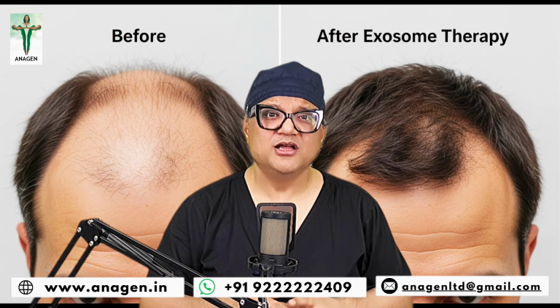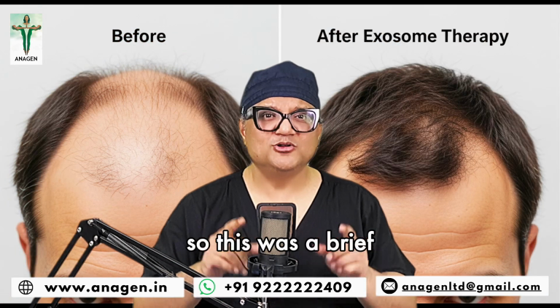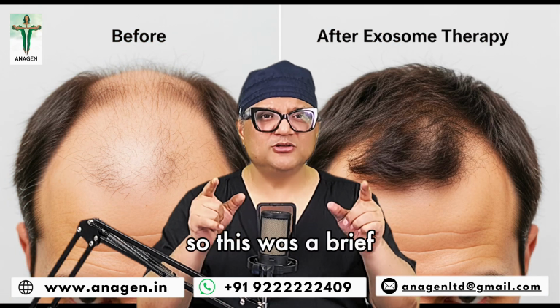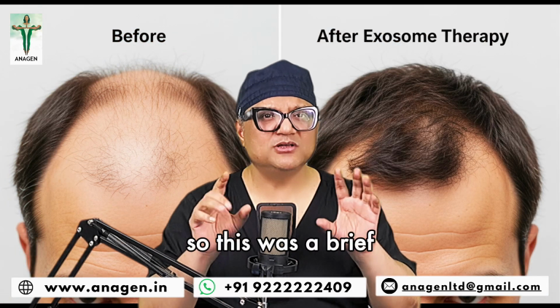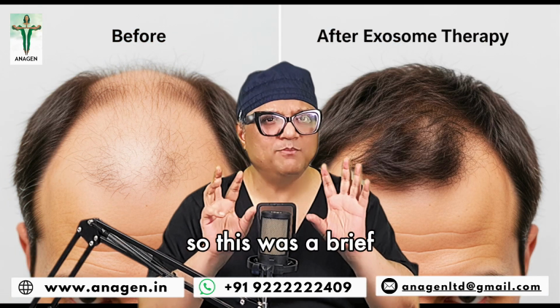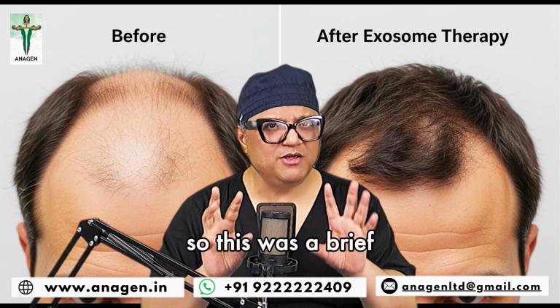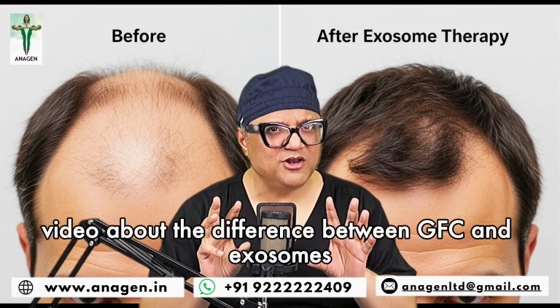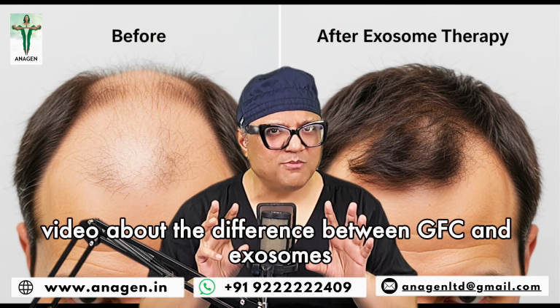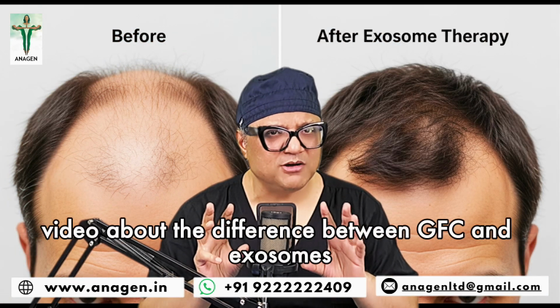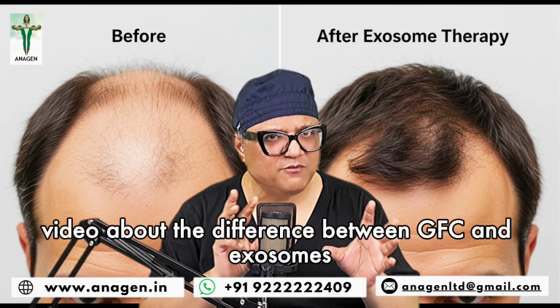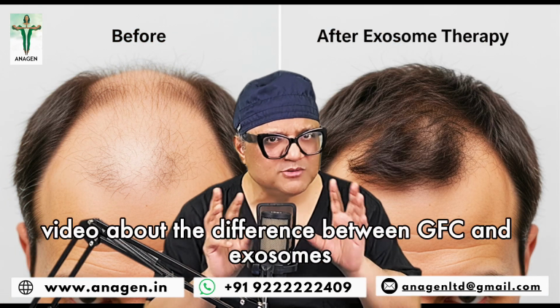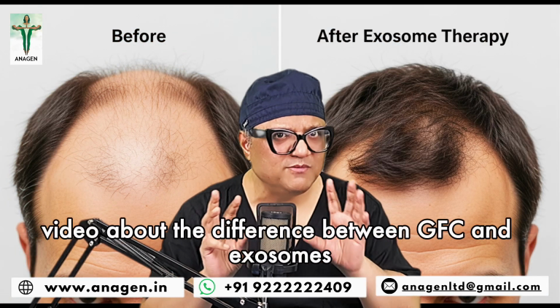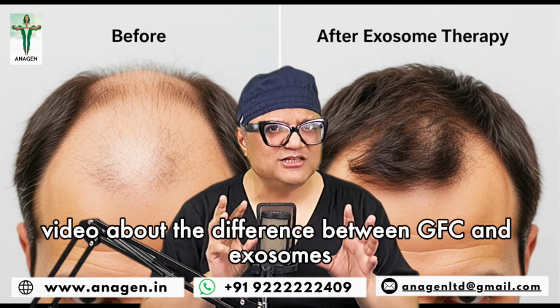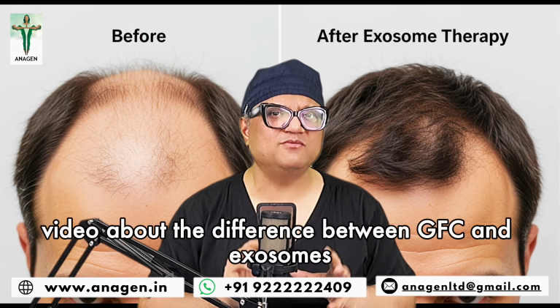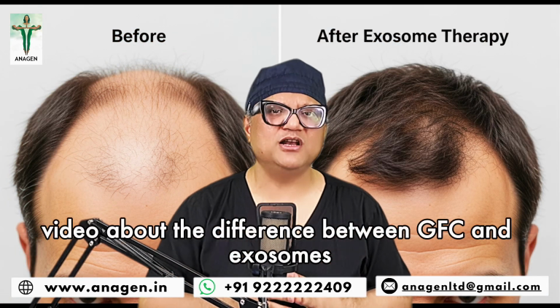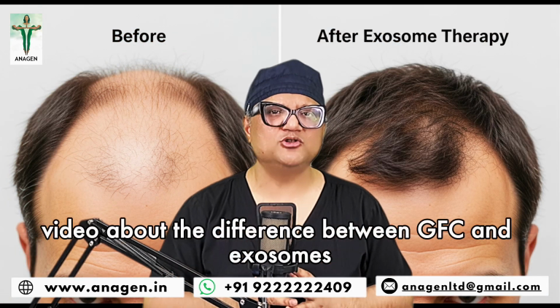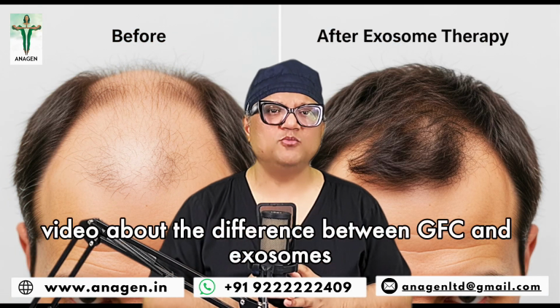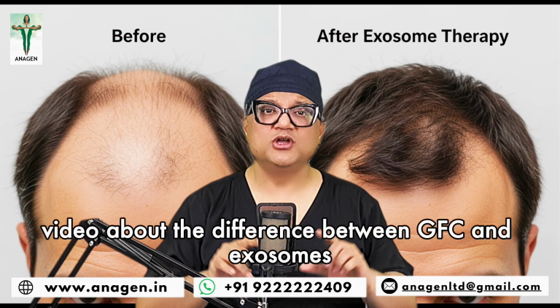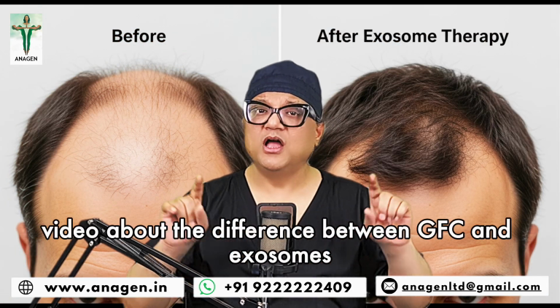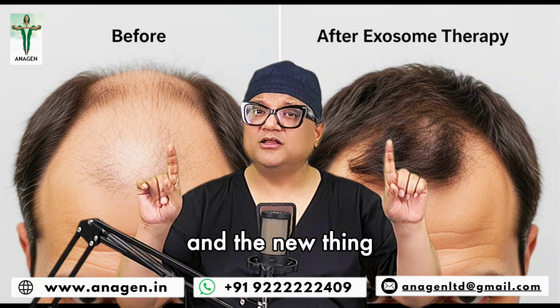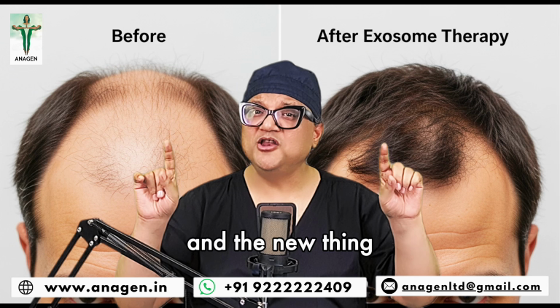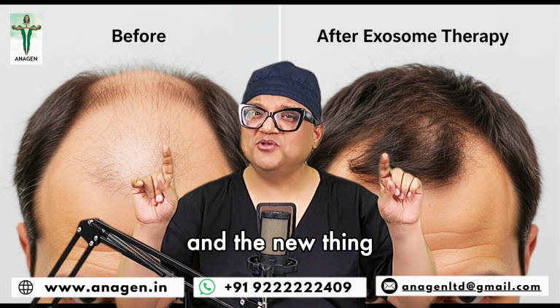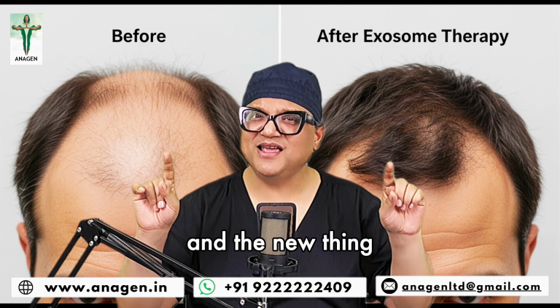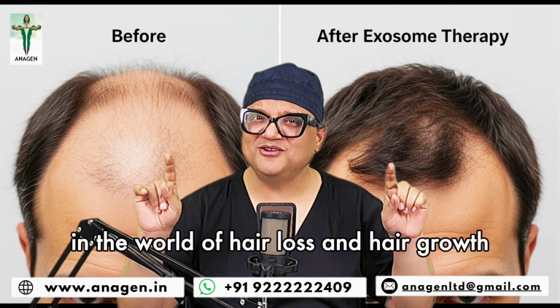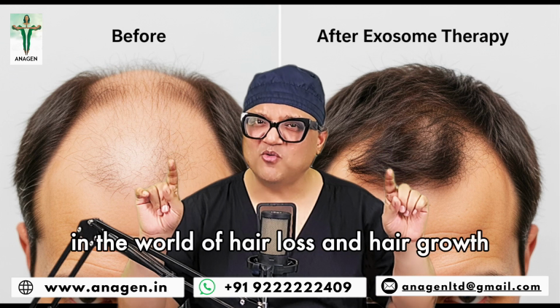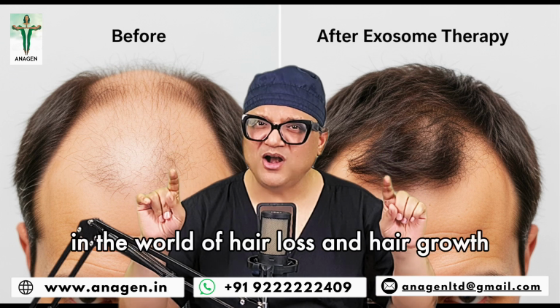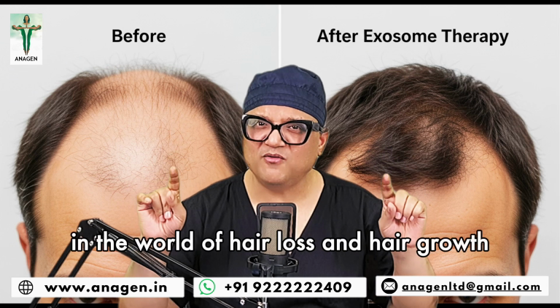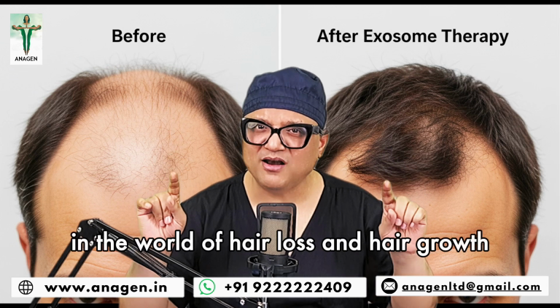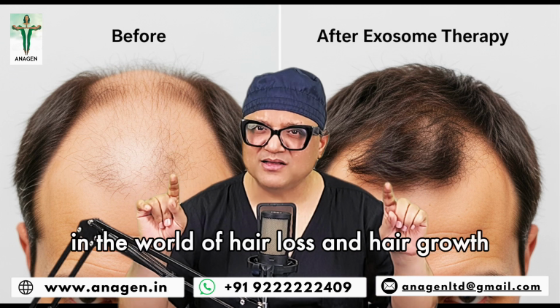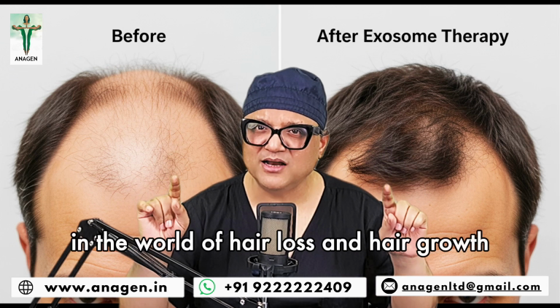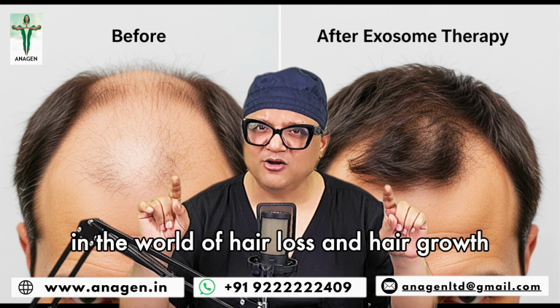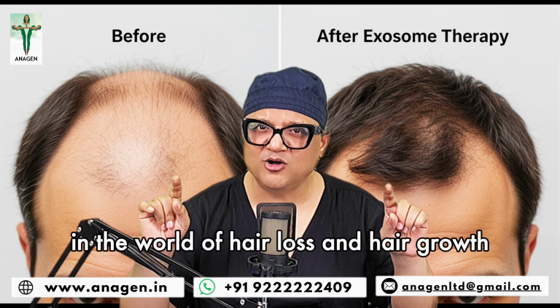So this was a brief video about the difference between GFC and exosomes, and the new thing in the world of hair loss and hair growth — it's called autologous exosomes.